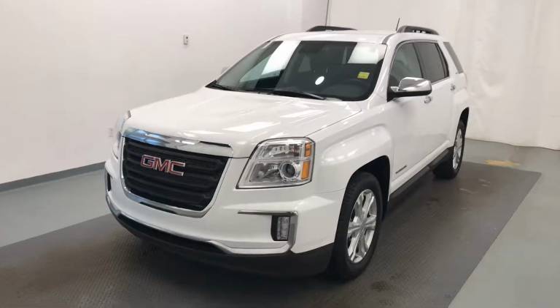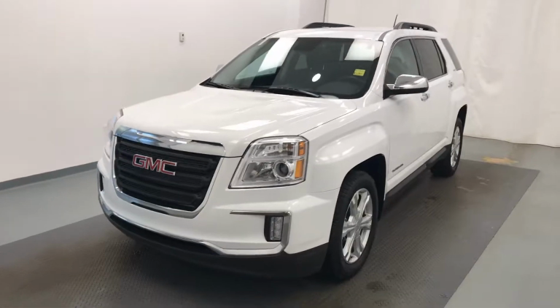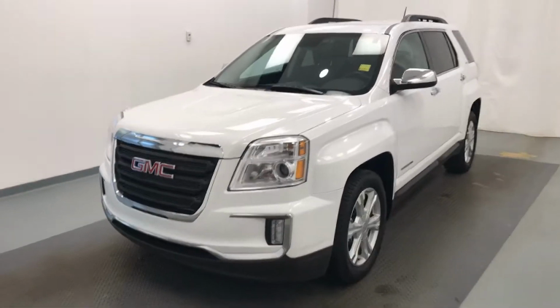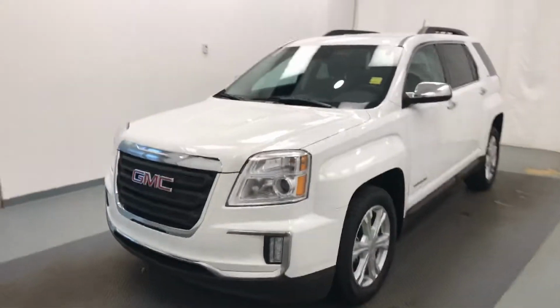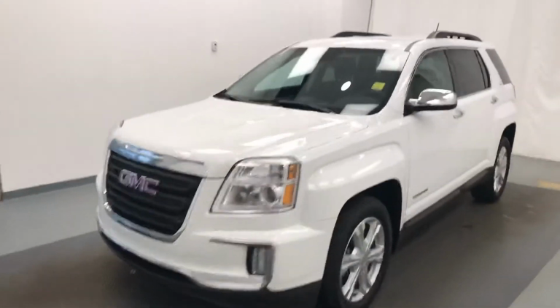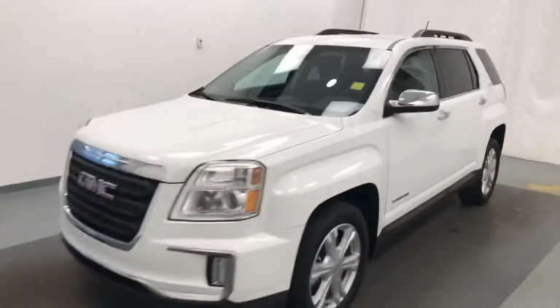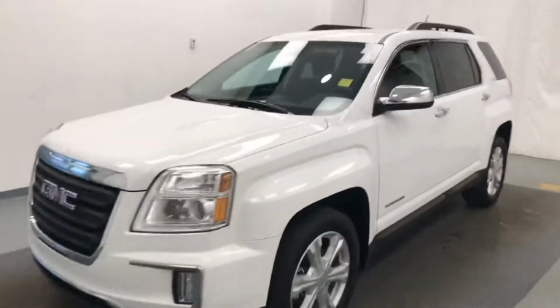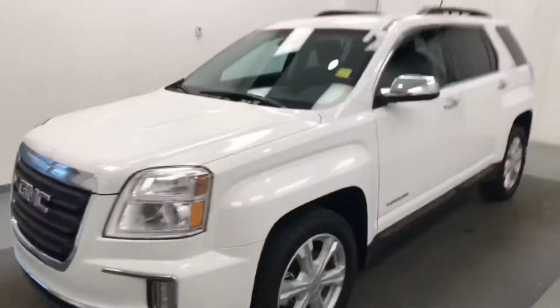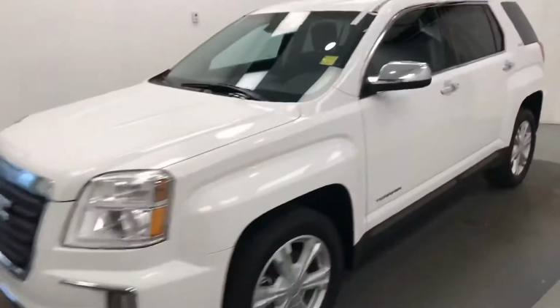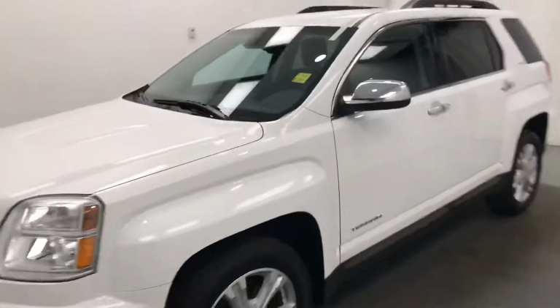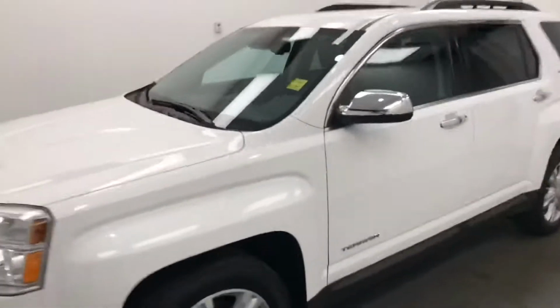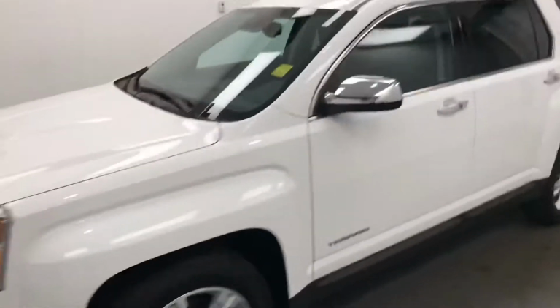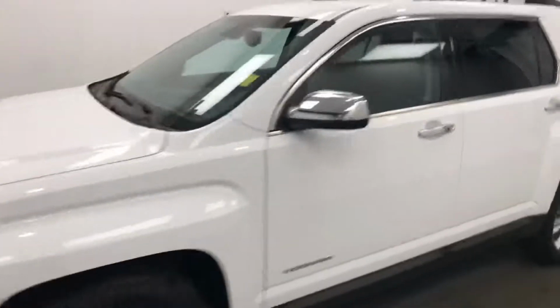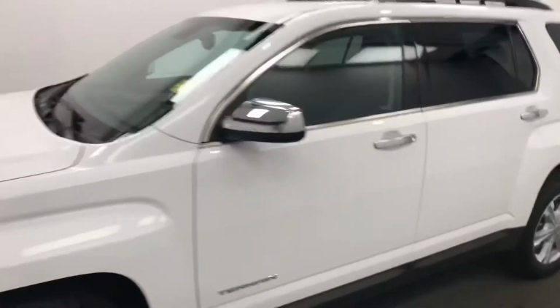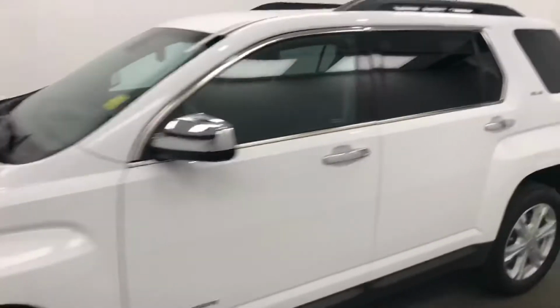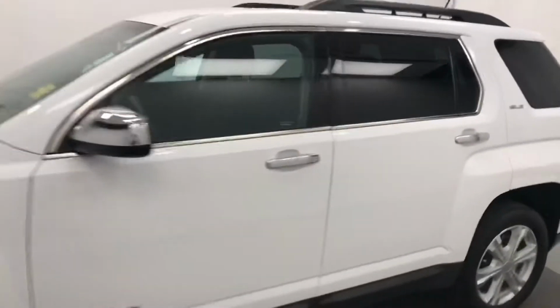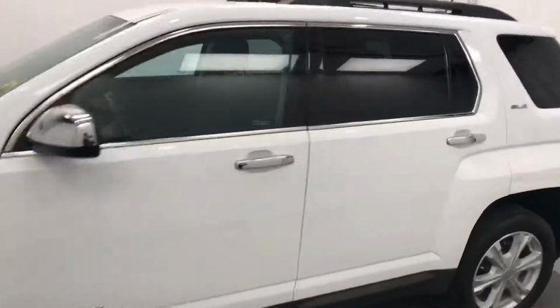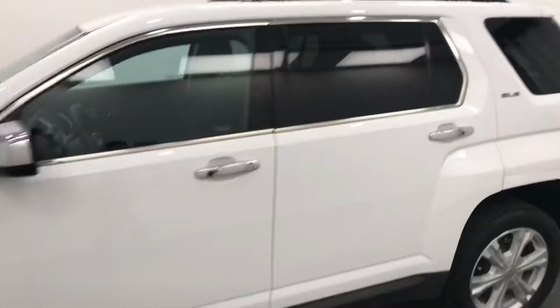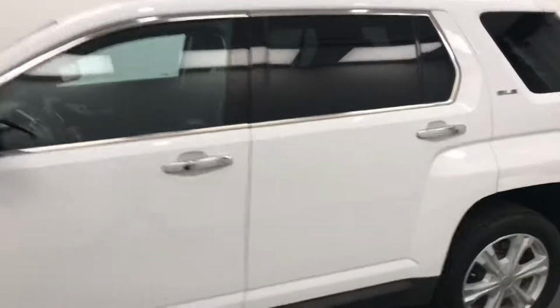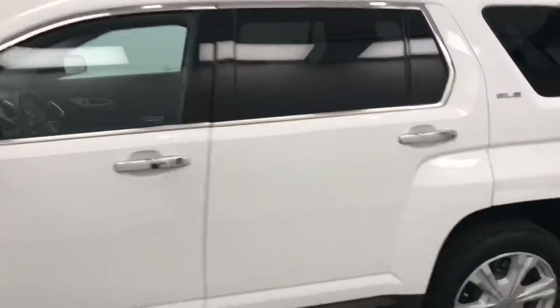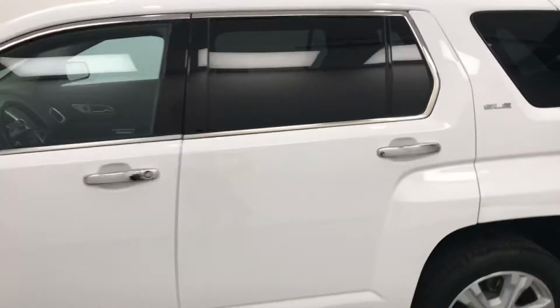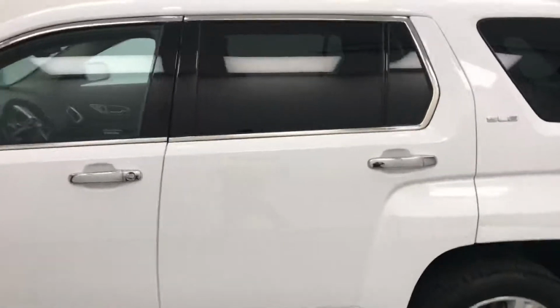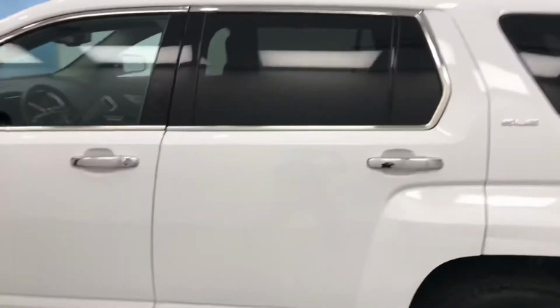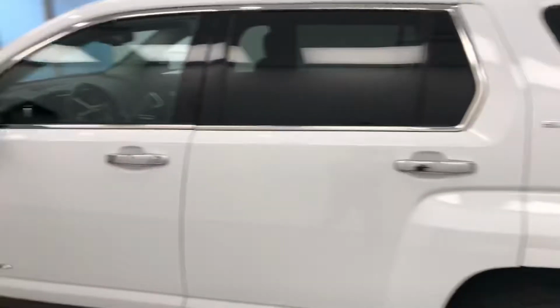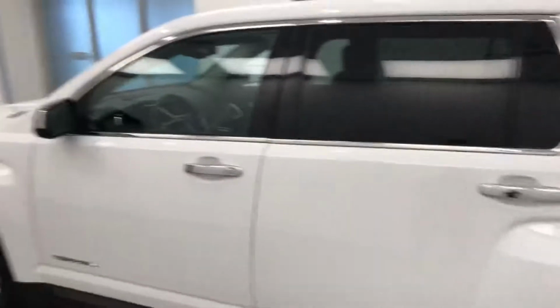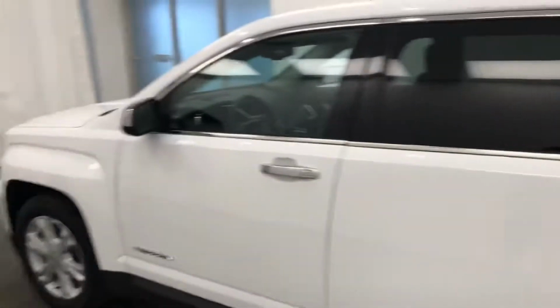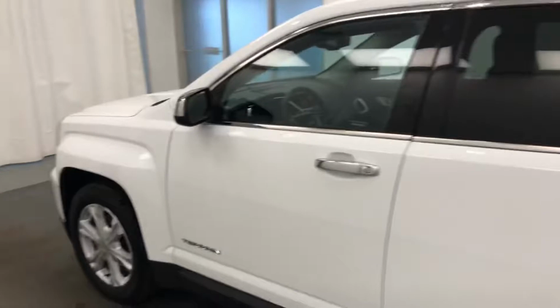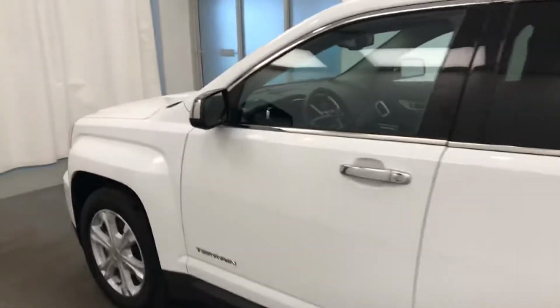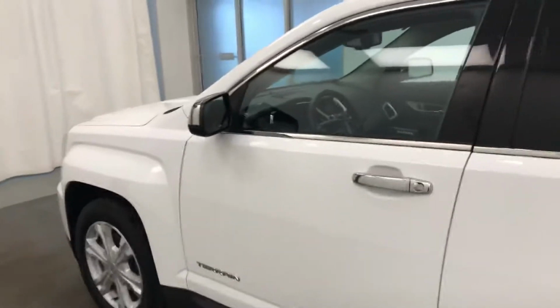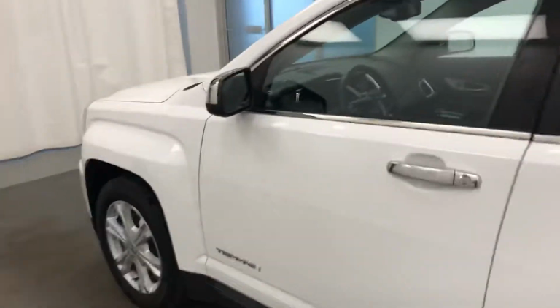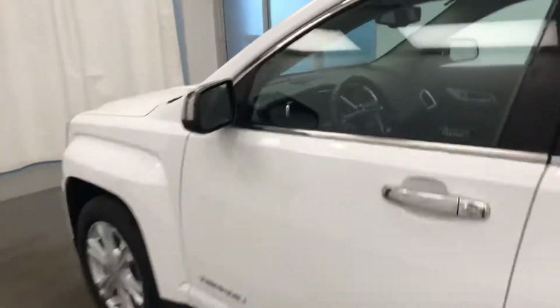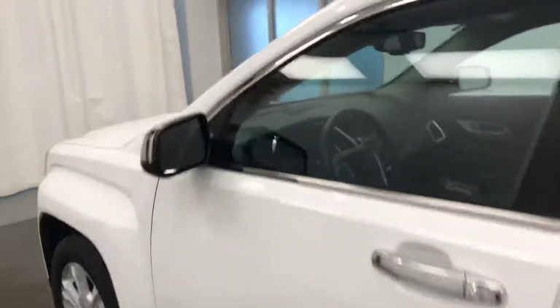Today we're viewing stock number 163922 on a 2016 GMC Terrain, all wheel drive, and our exterior colour is white.